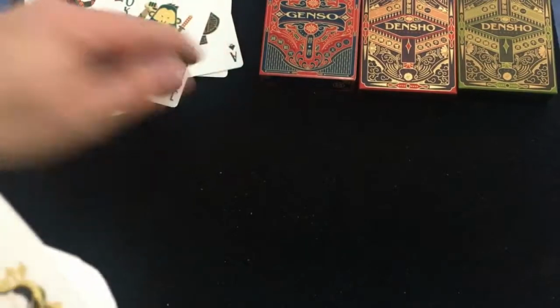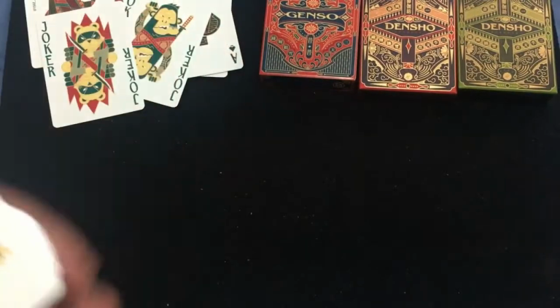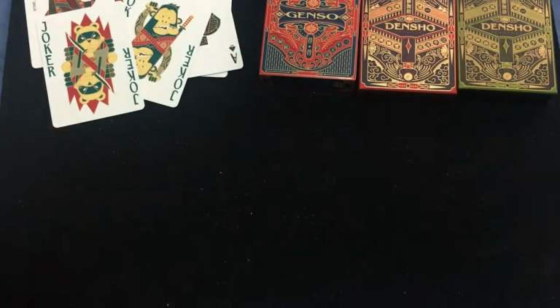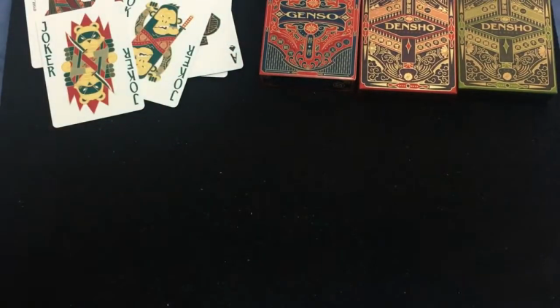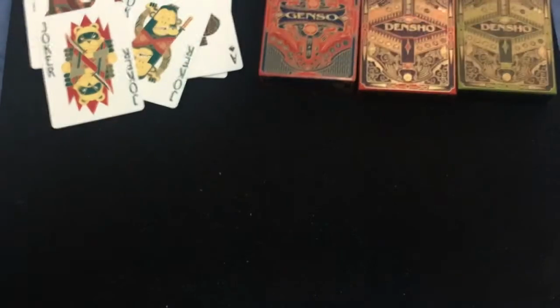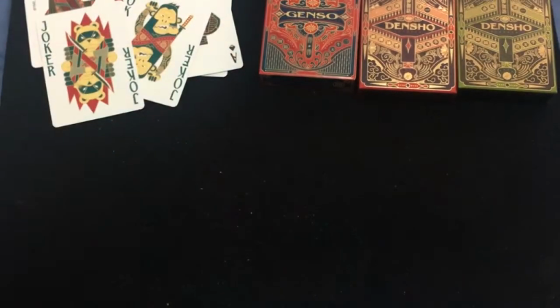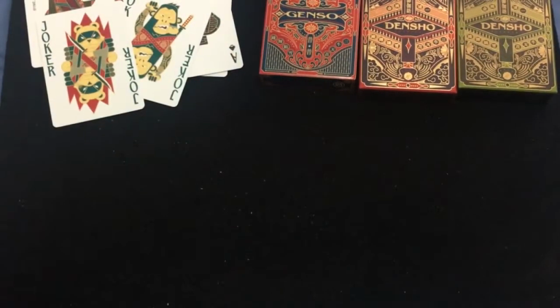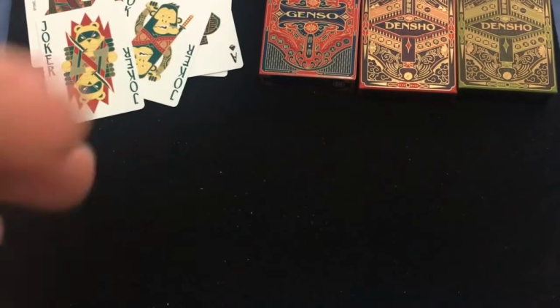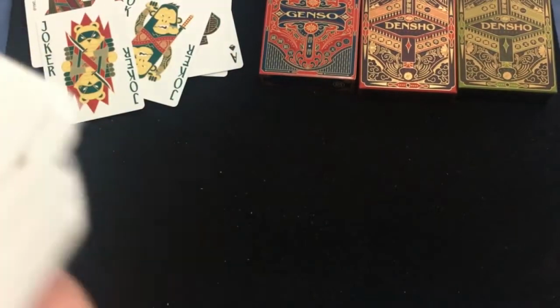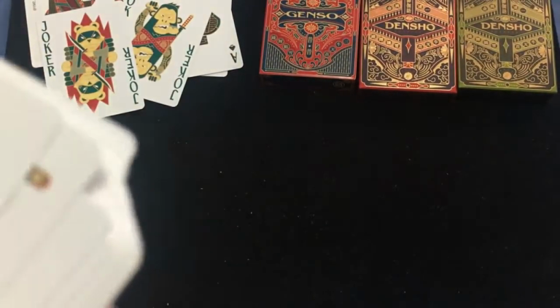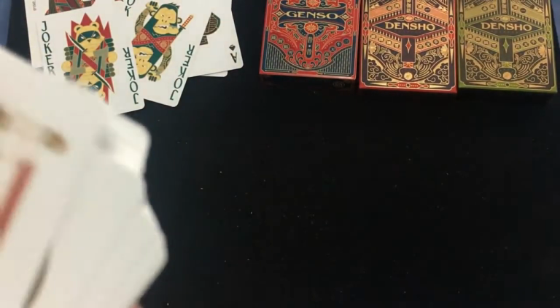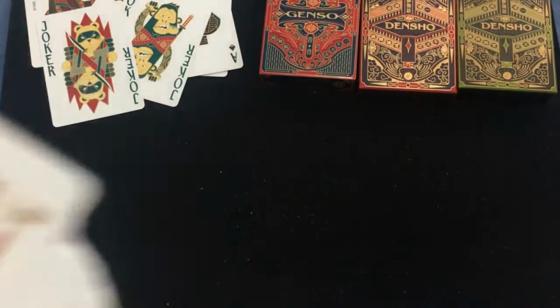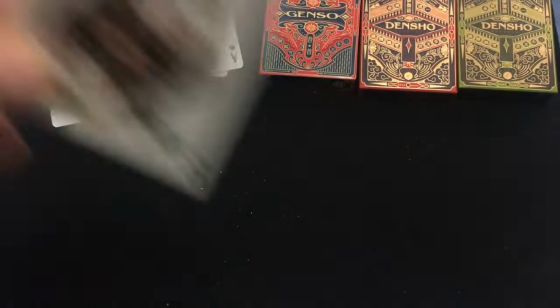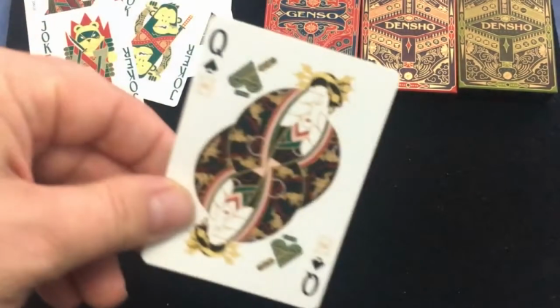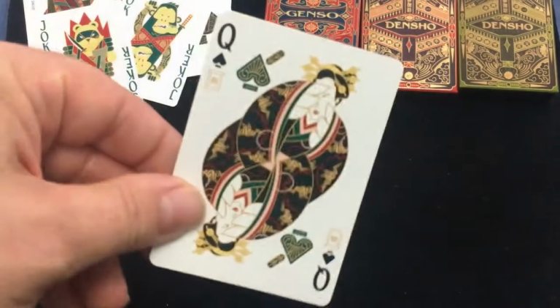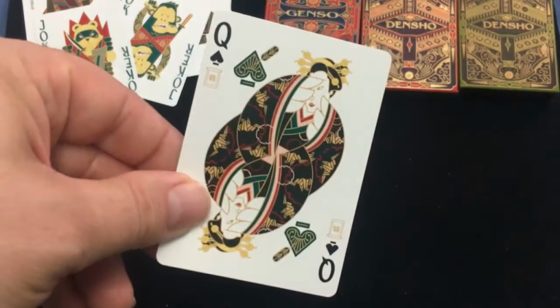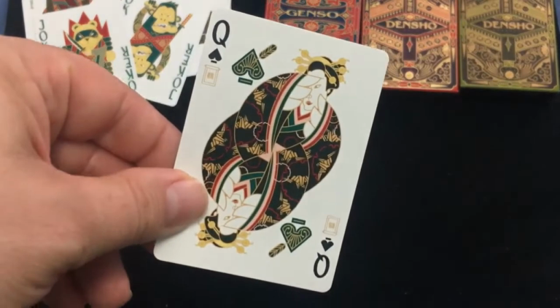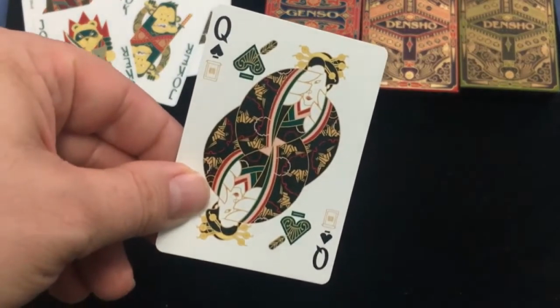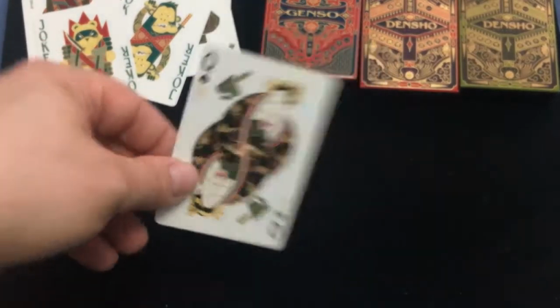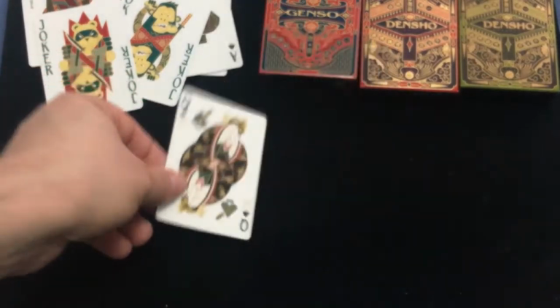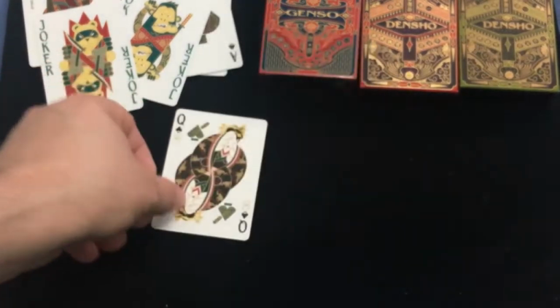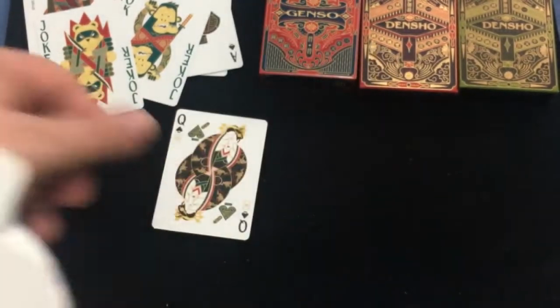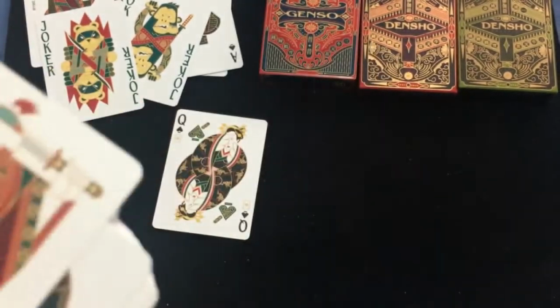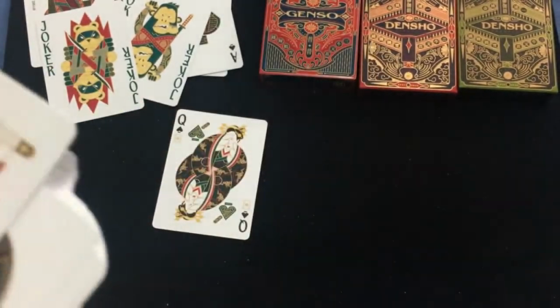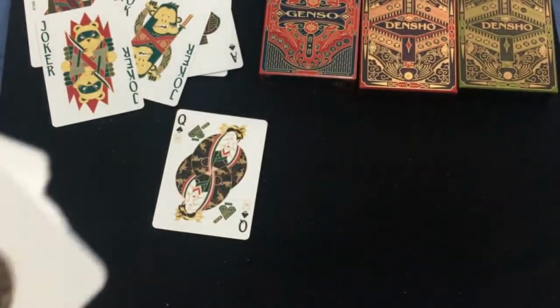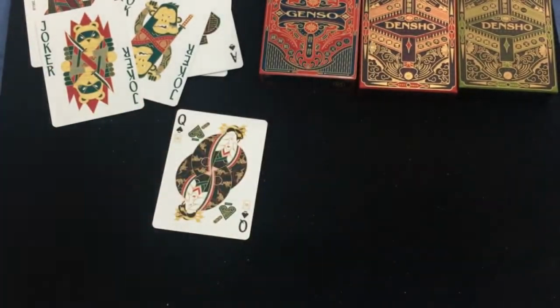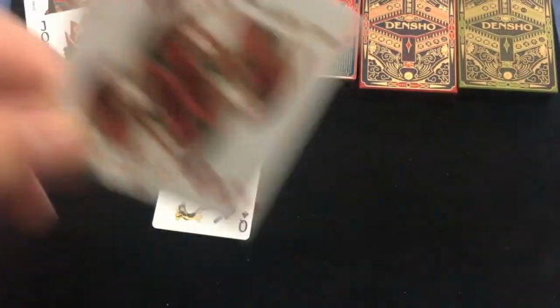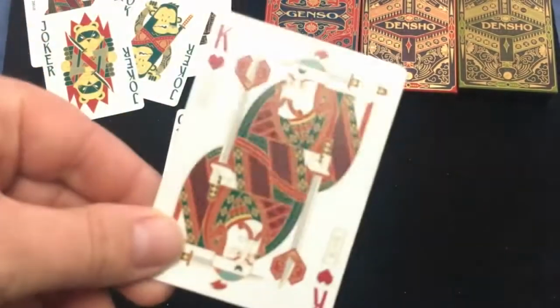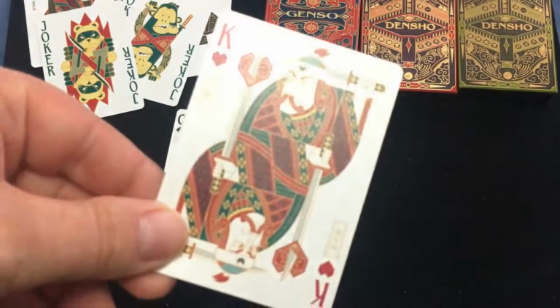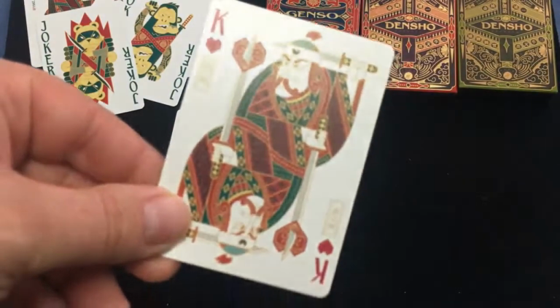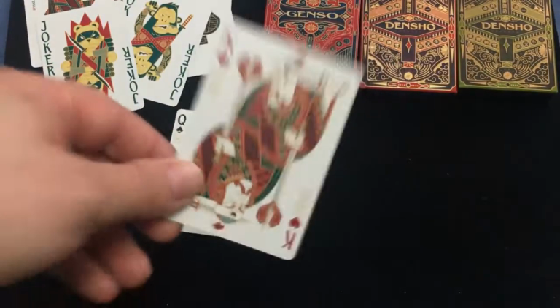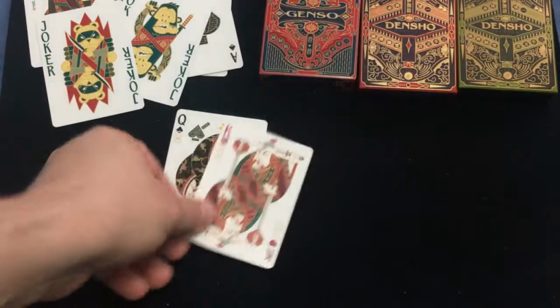And the court cards are completely custom, featuring figures and the stories from the folk tales.